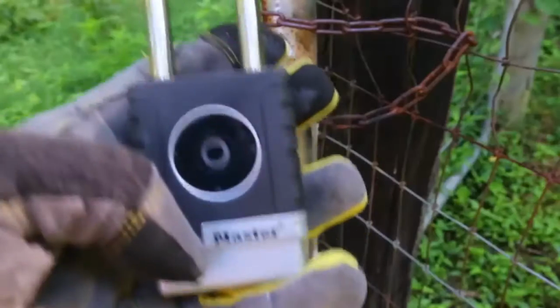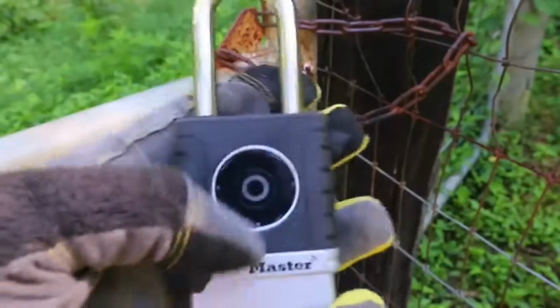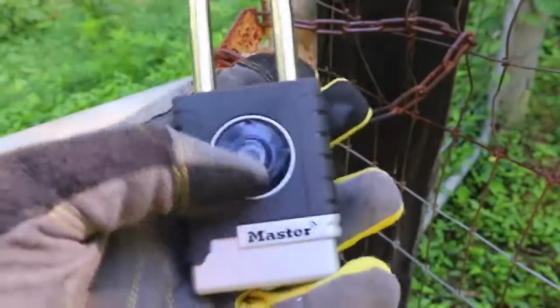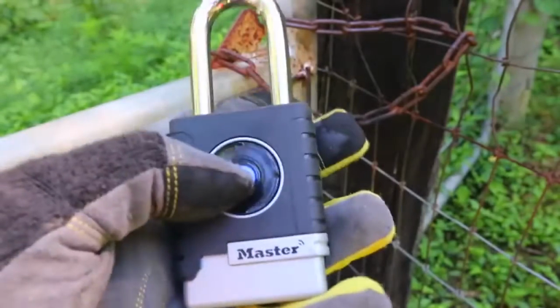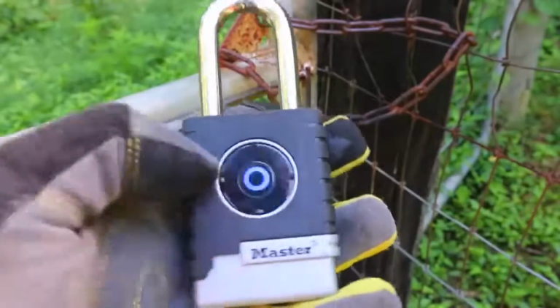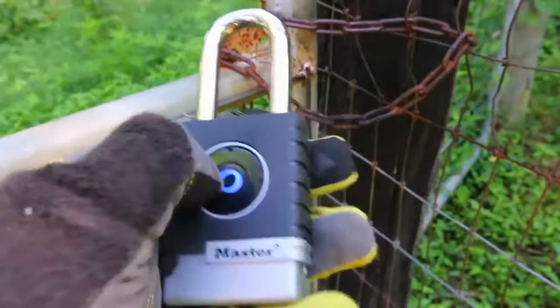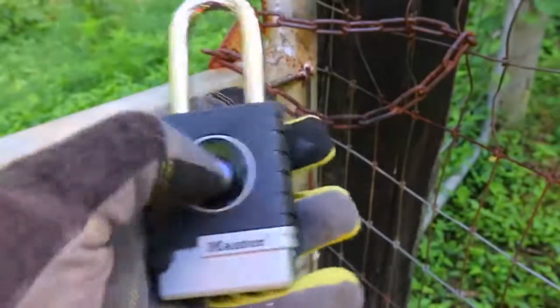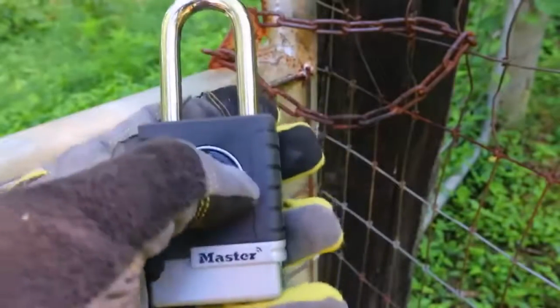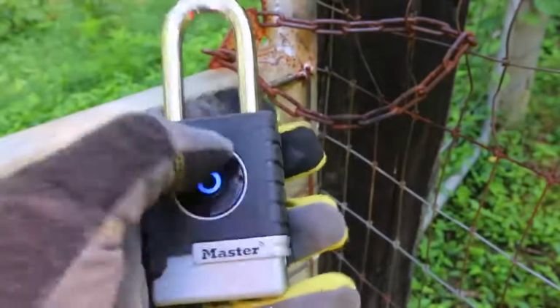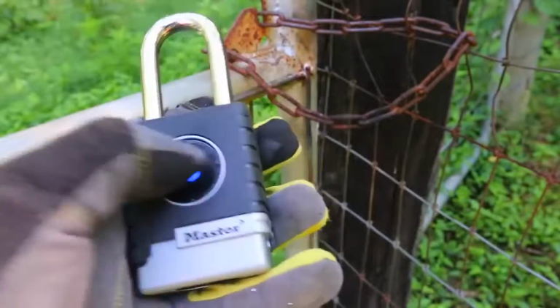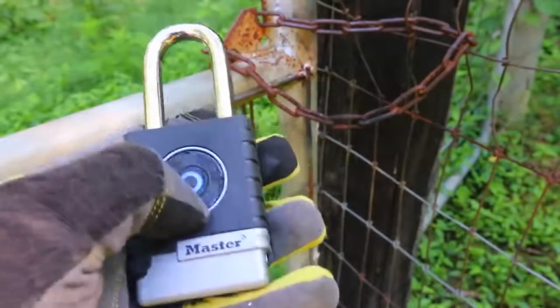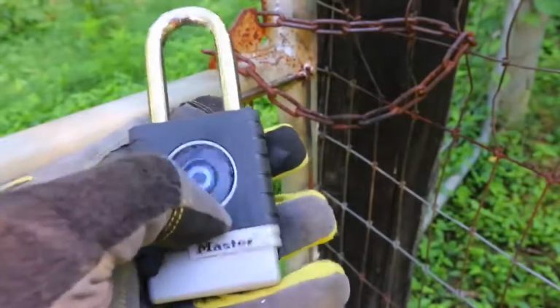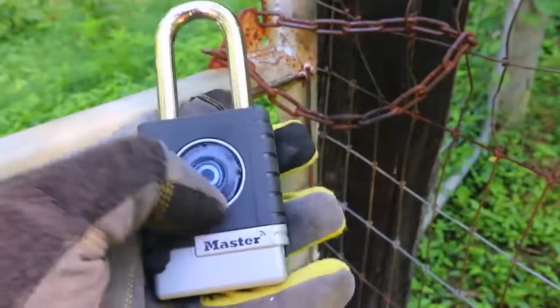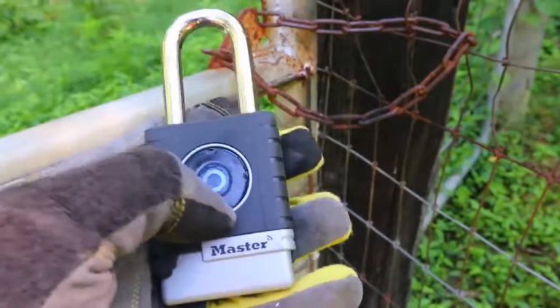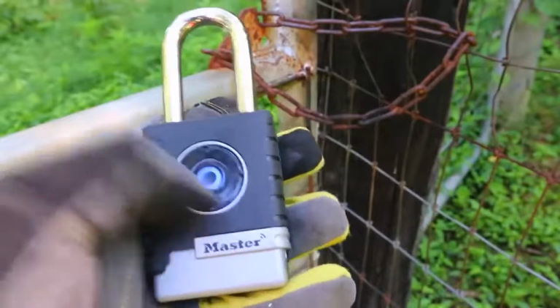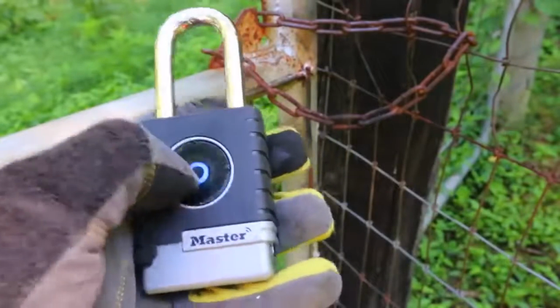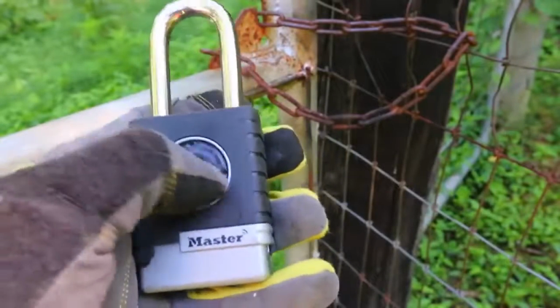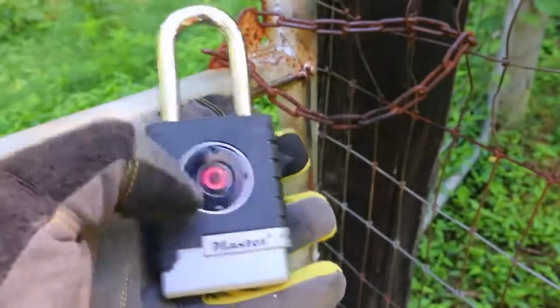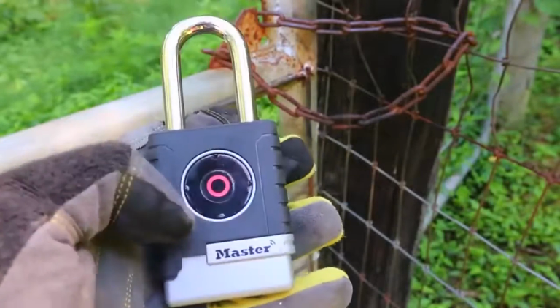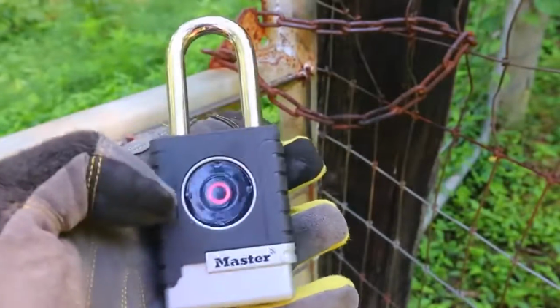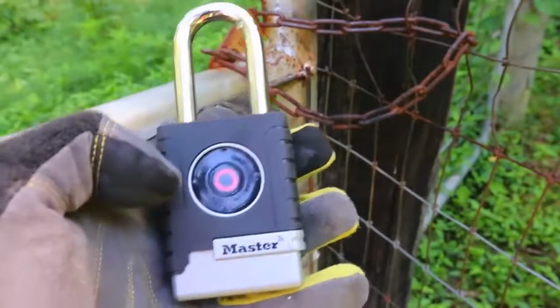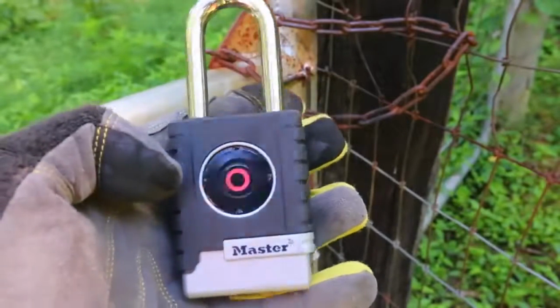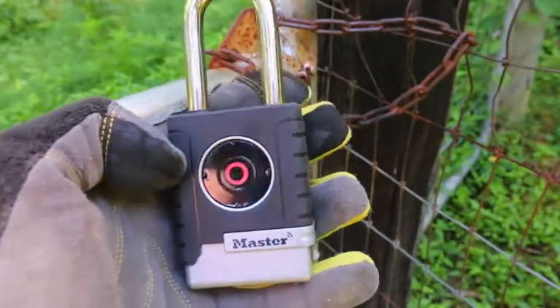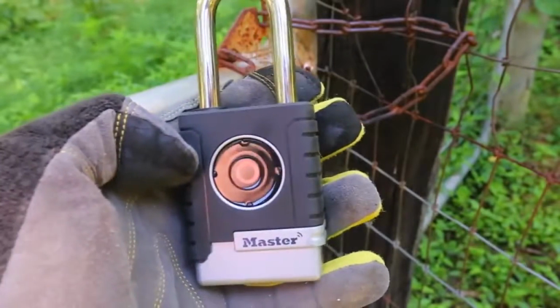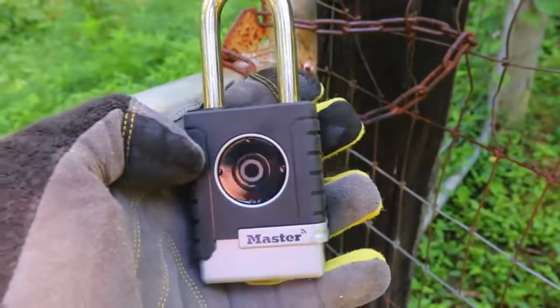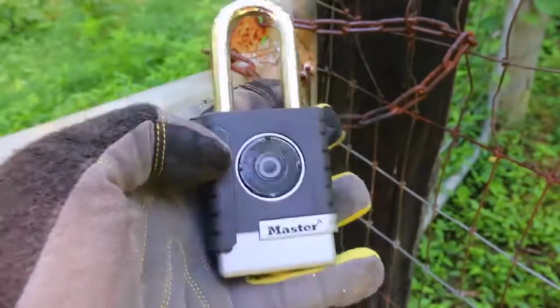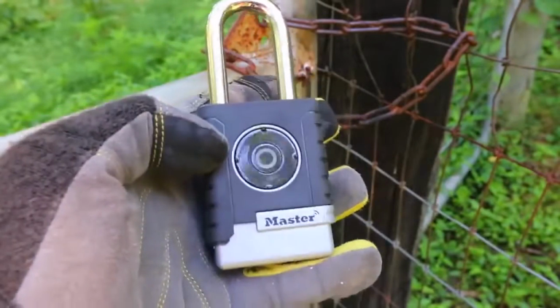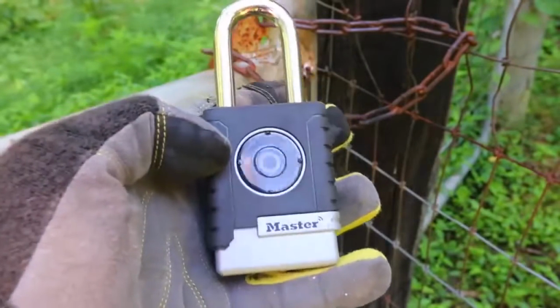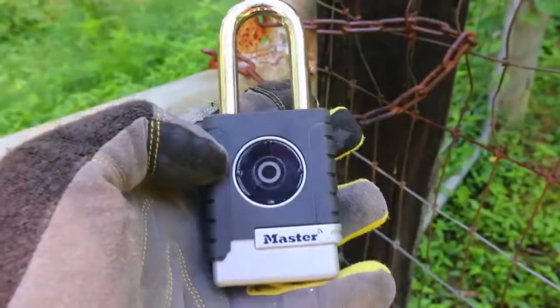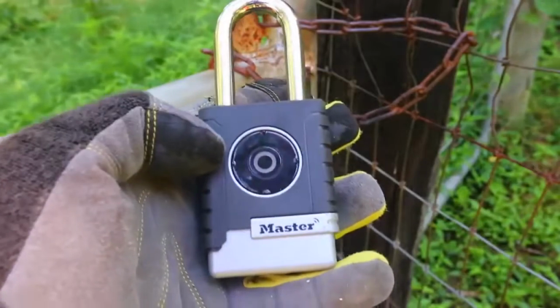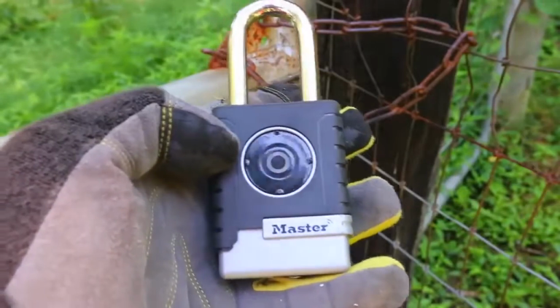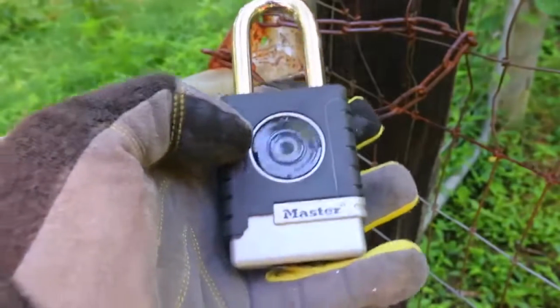Let's see what happens if we type in the wrong number. Boom, it turned red. Pretty cool, huh?